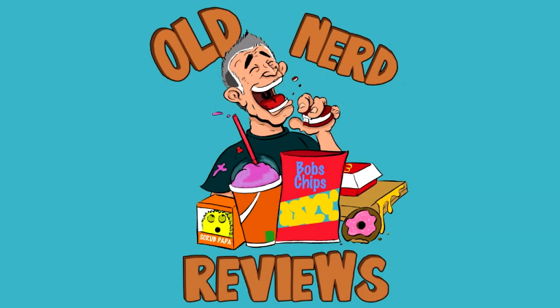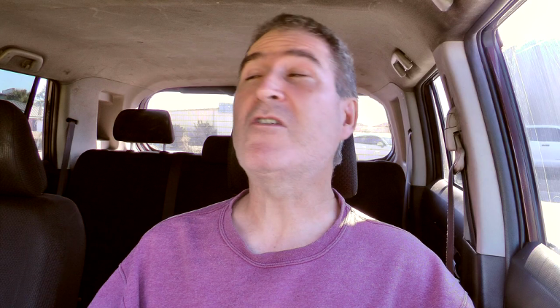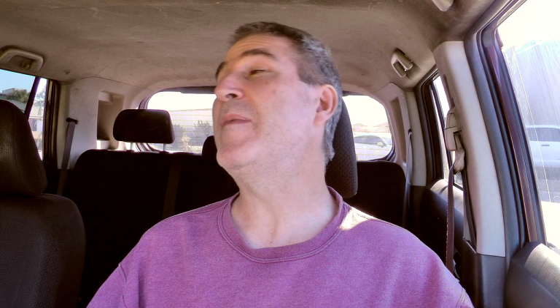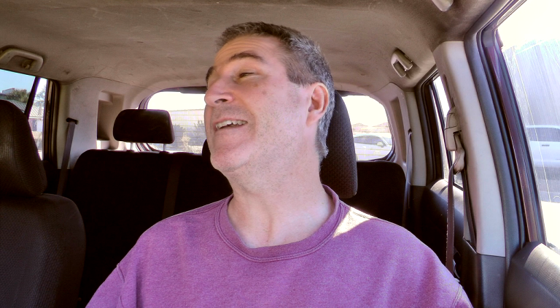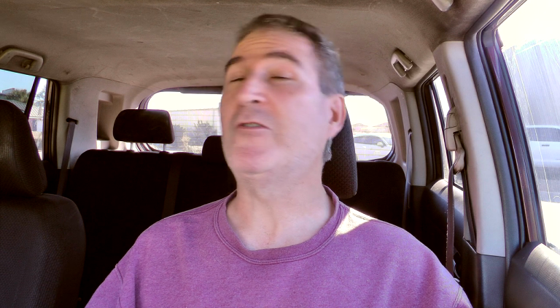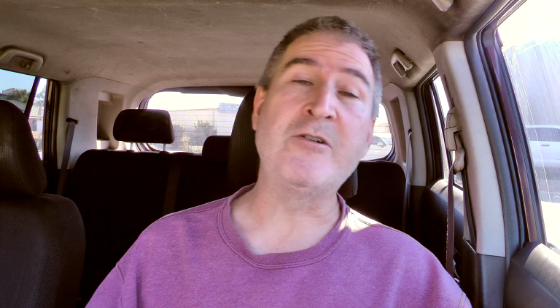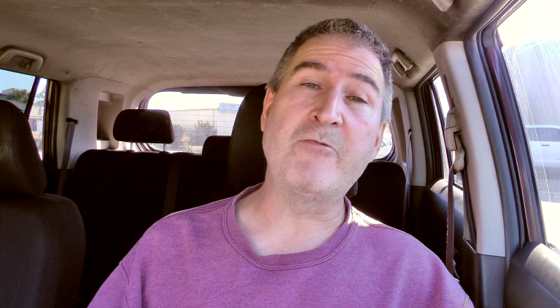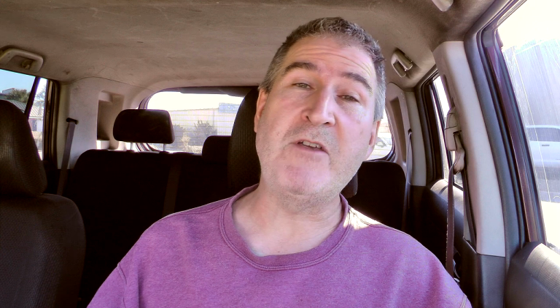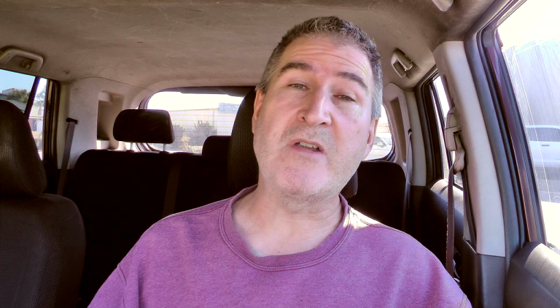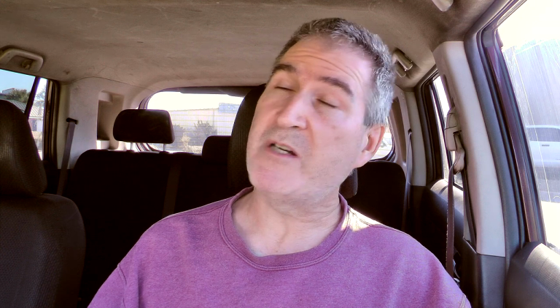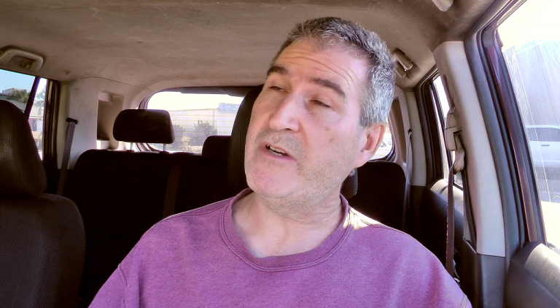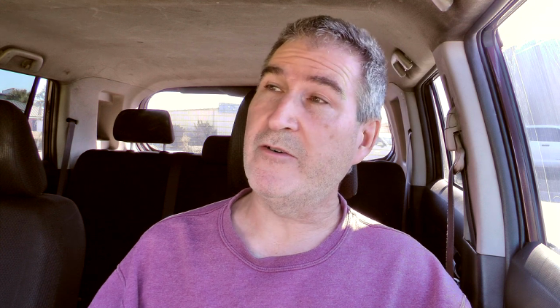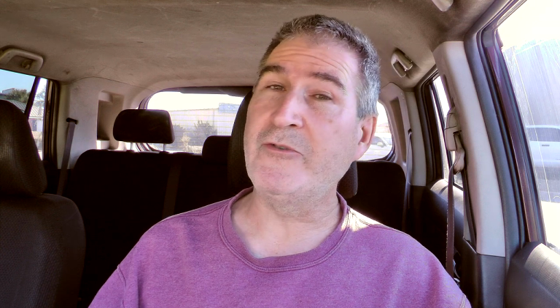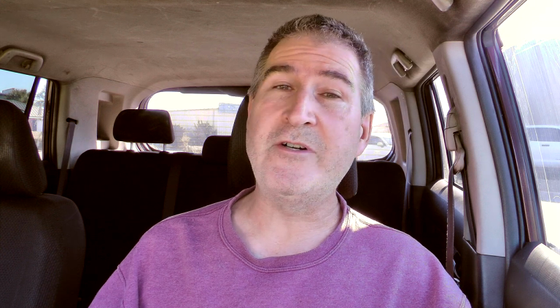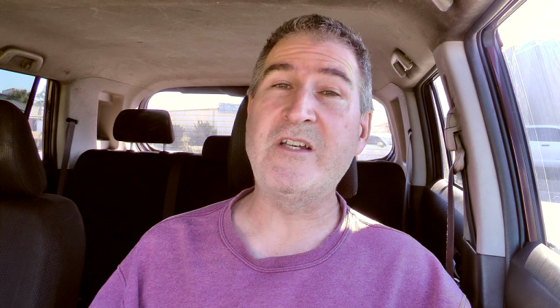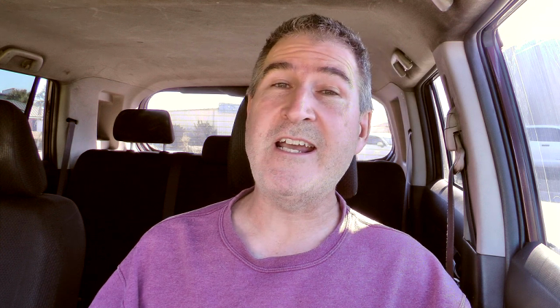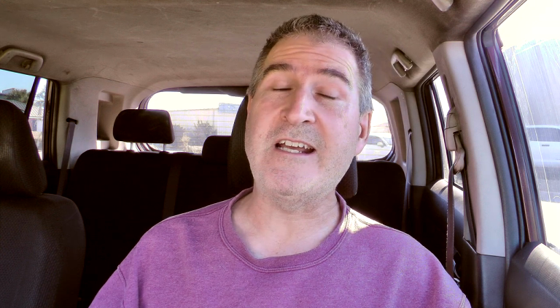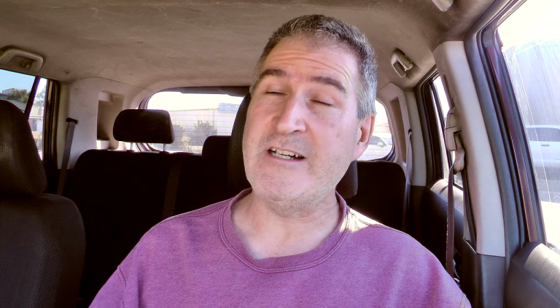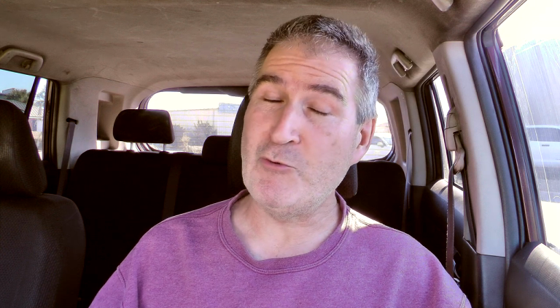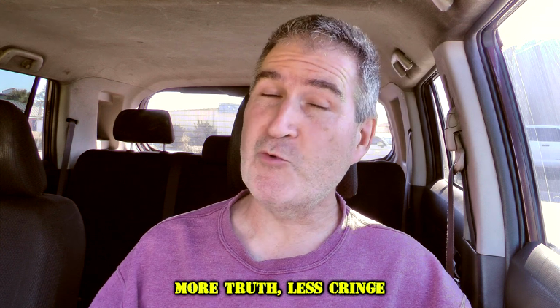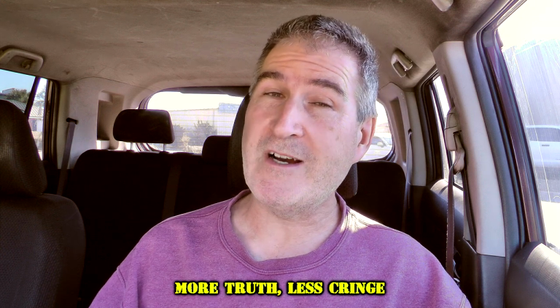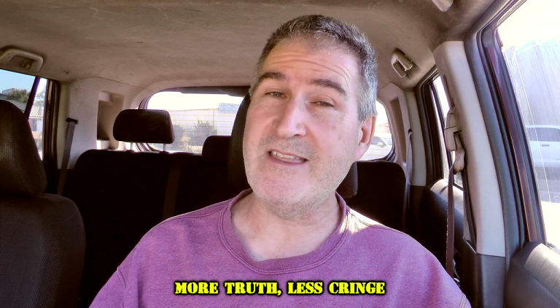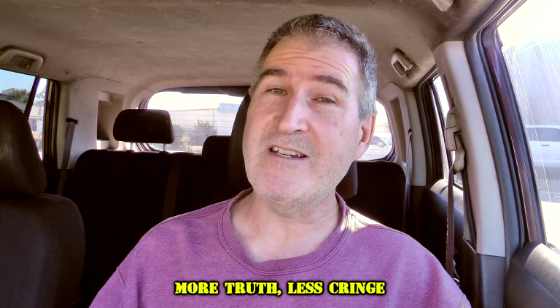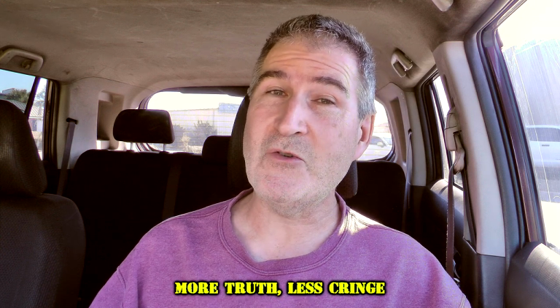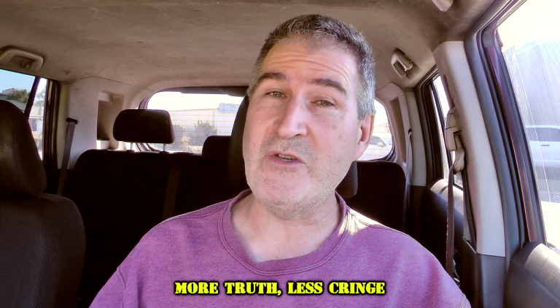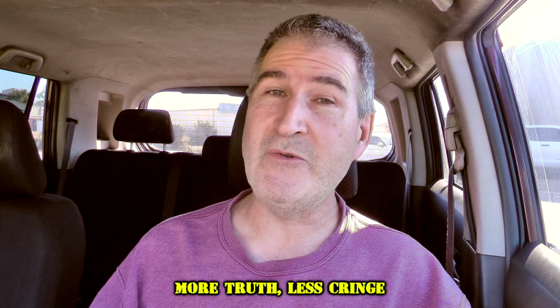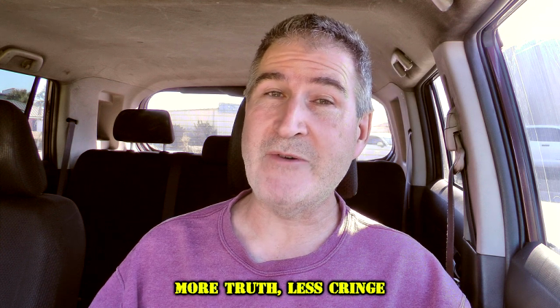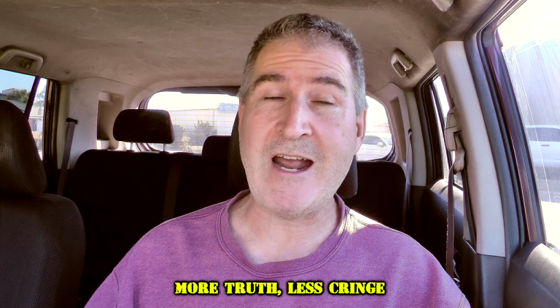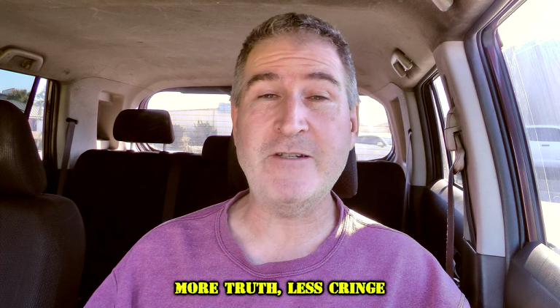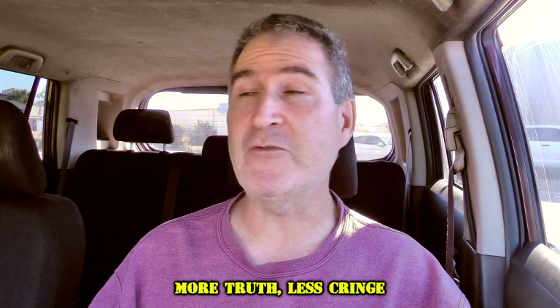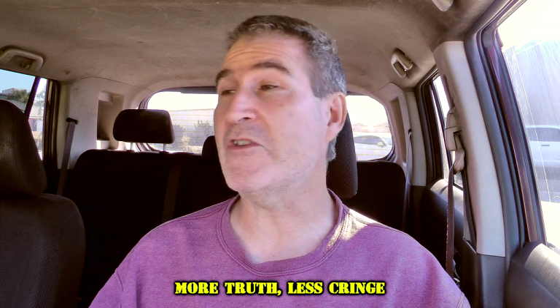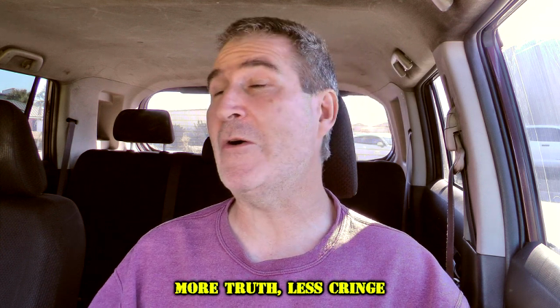Welcome back to Old Nerd Reviews. I'm Tony, your old nerd of the day, and I do try things so you don't have to.